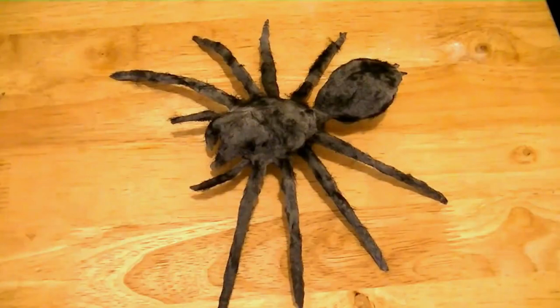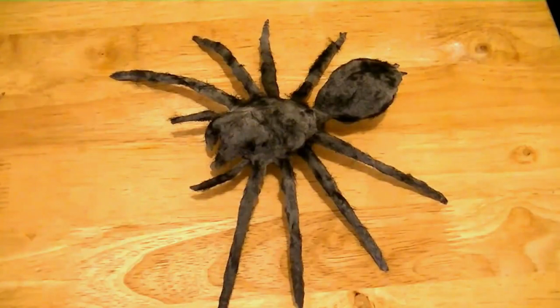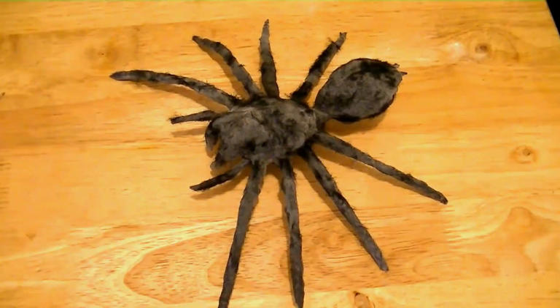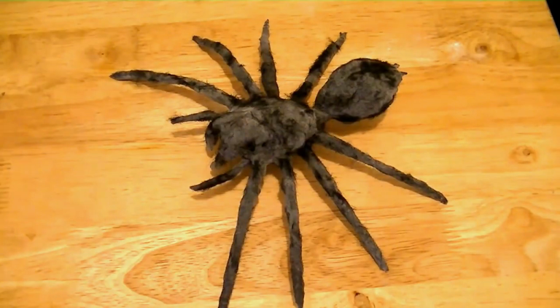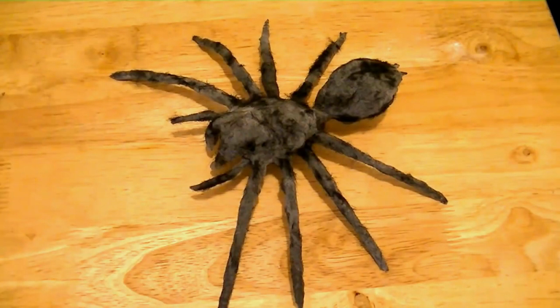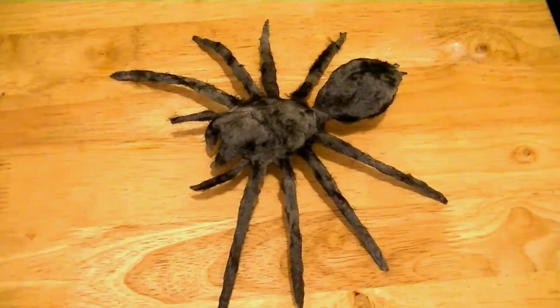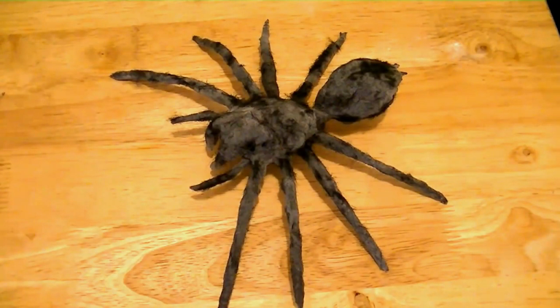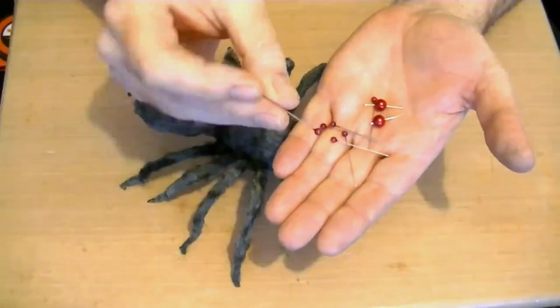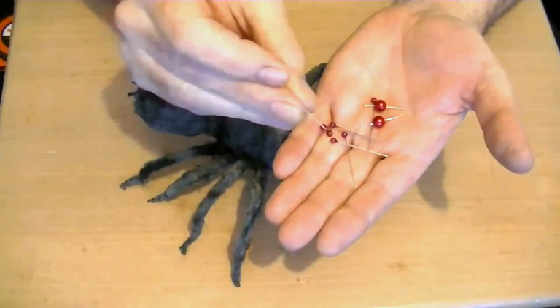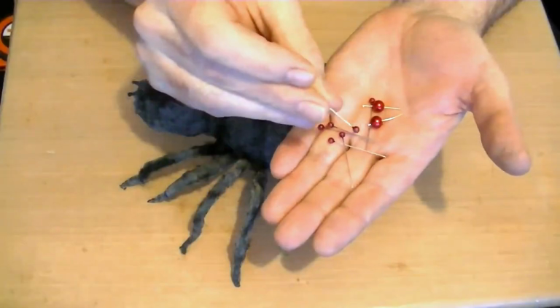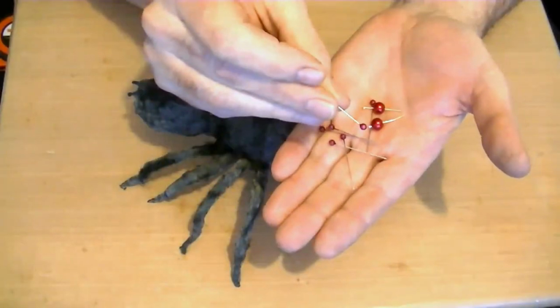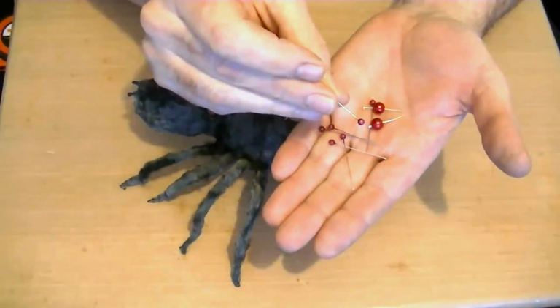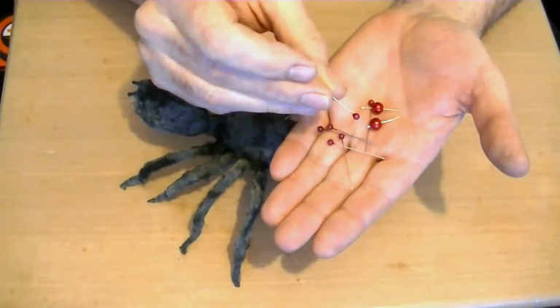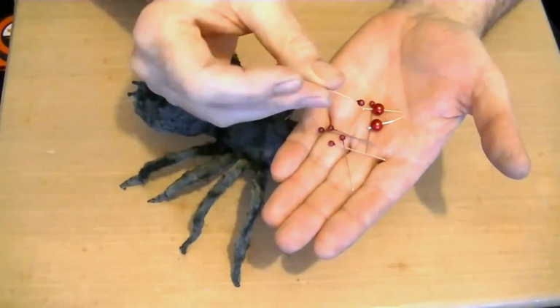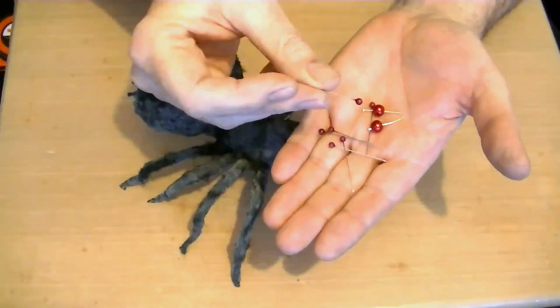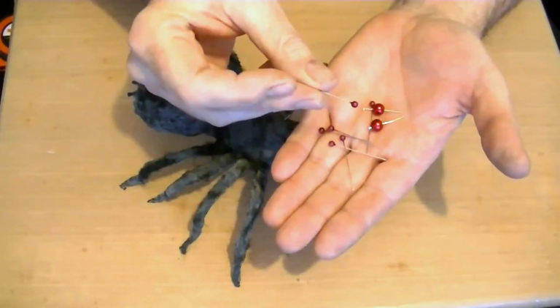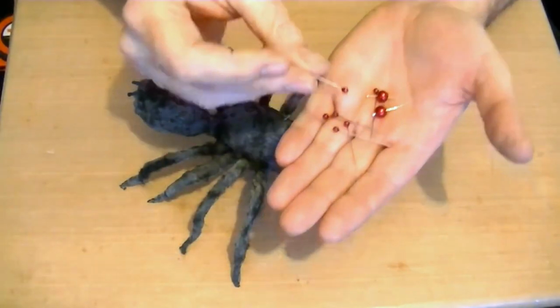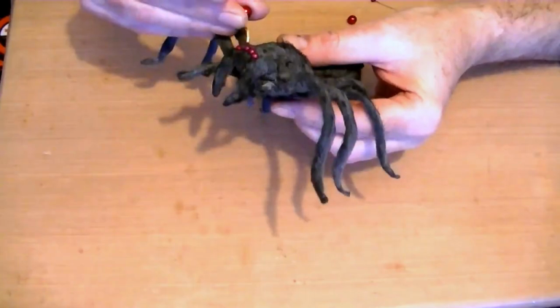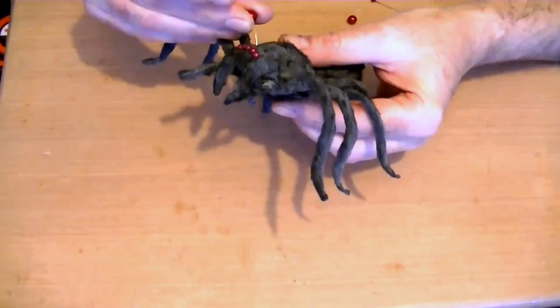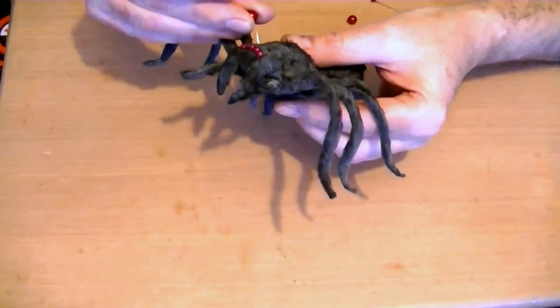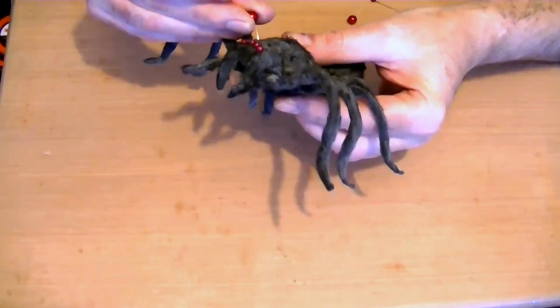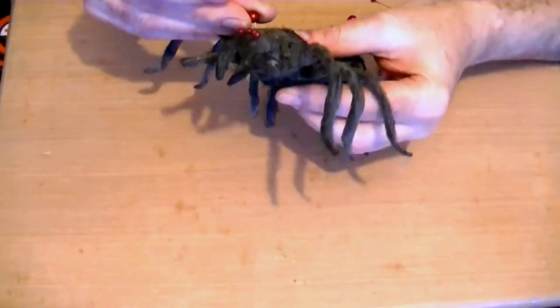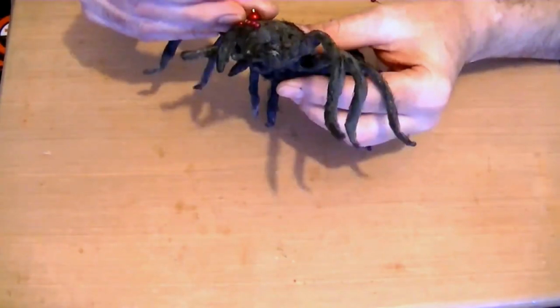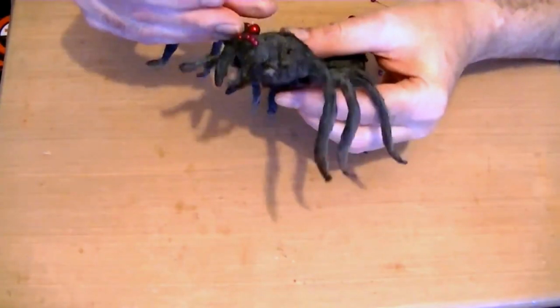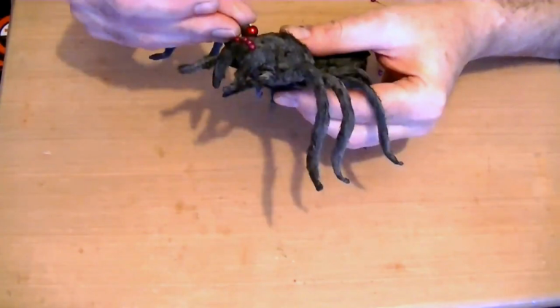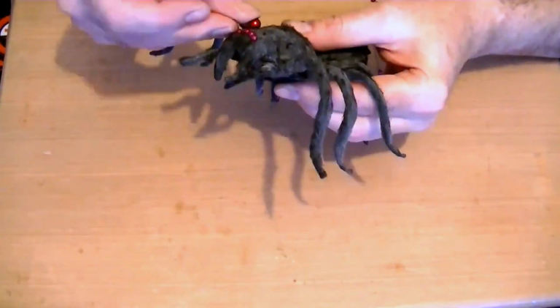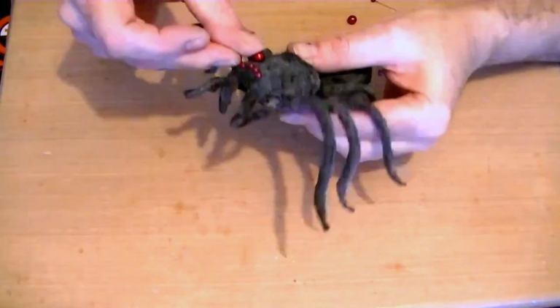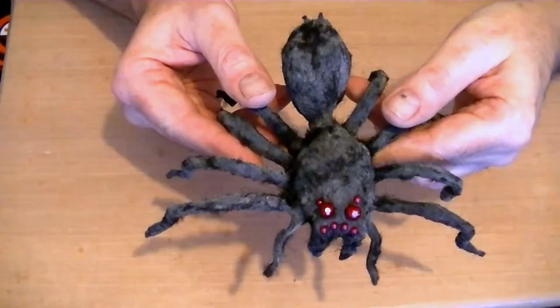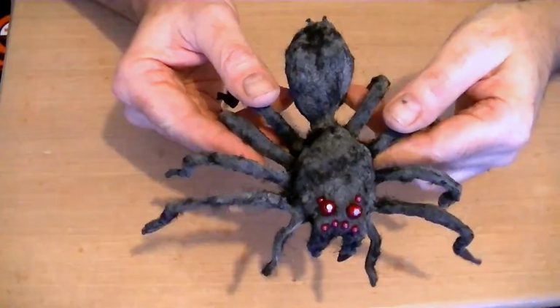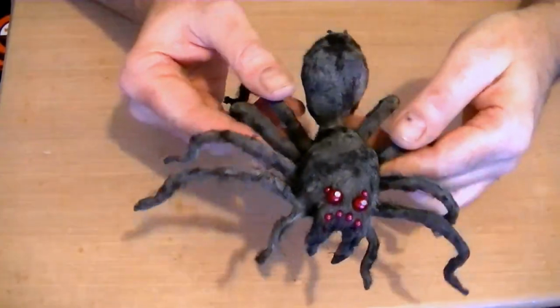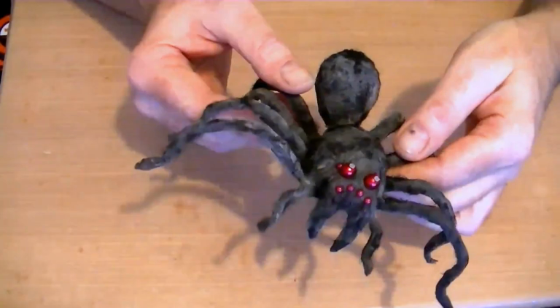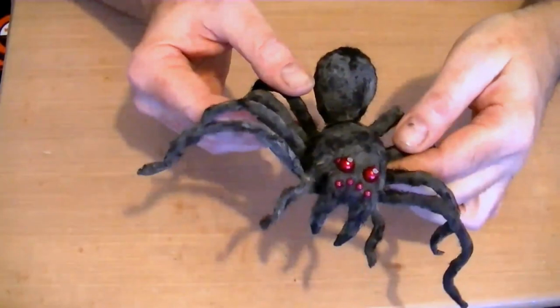Finally, I needed some eyes. I found these pins with beads on that were ideal, and a couple of larger beads that I pinned into place, and the puppet was complete.